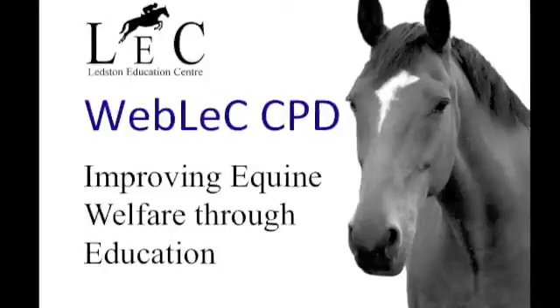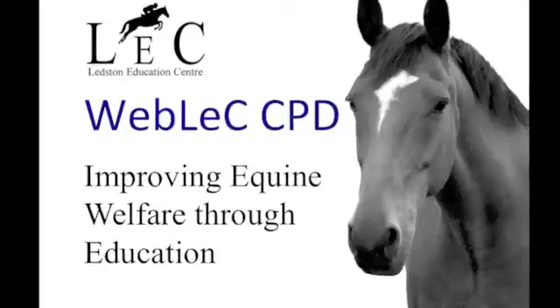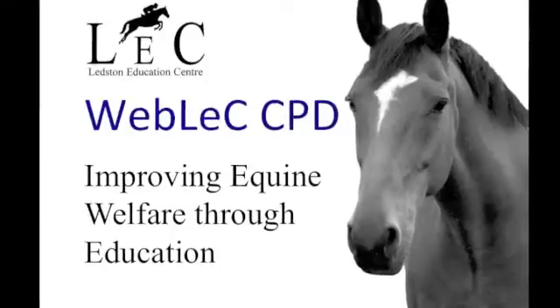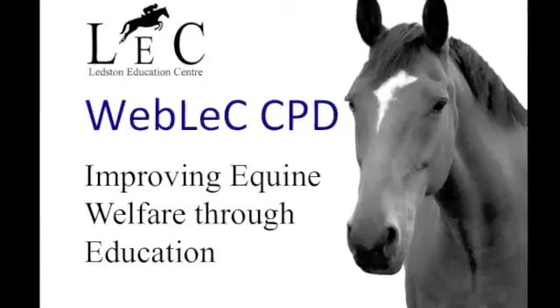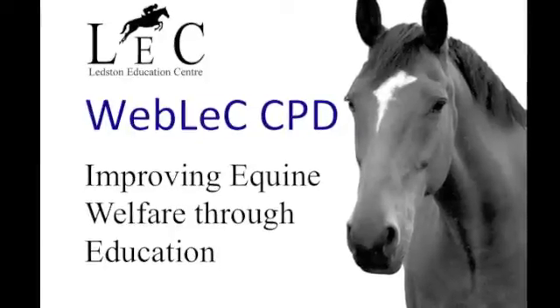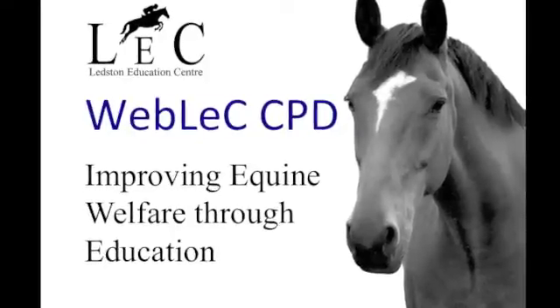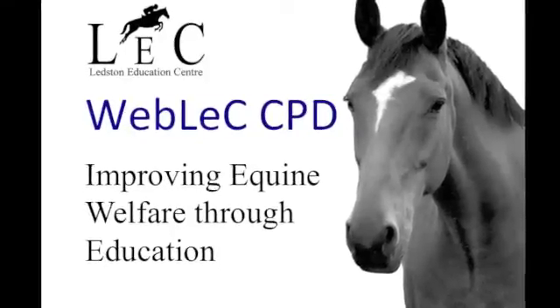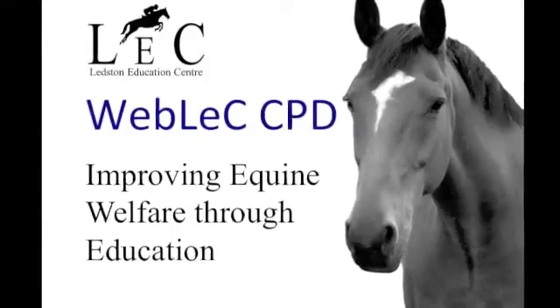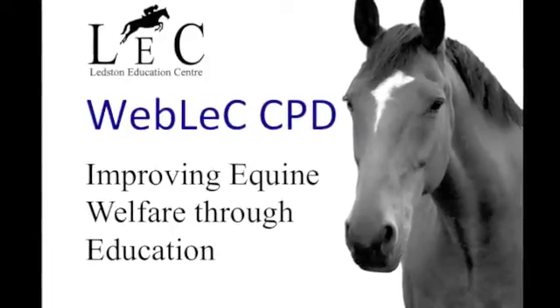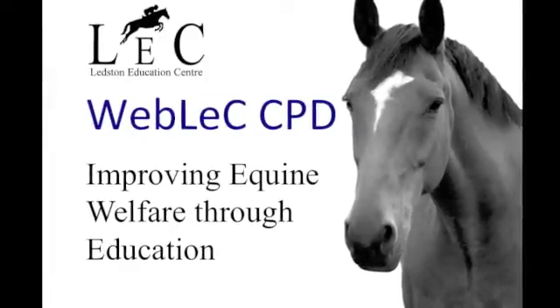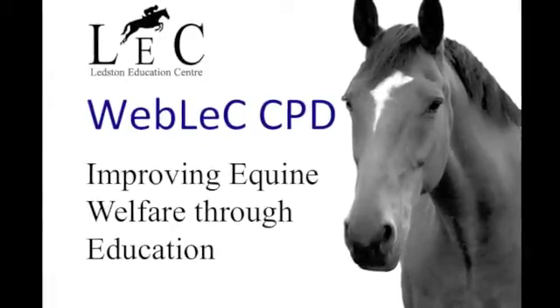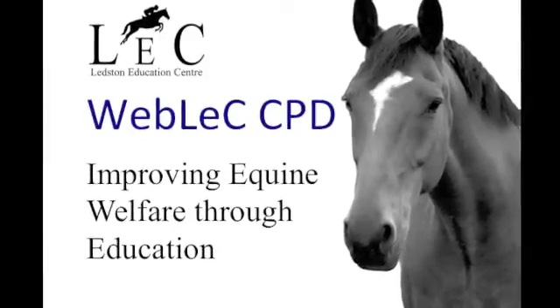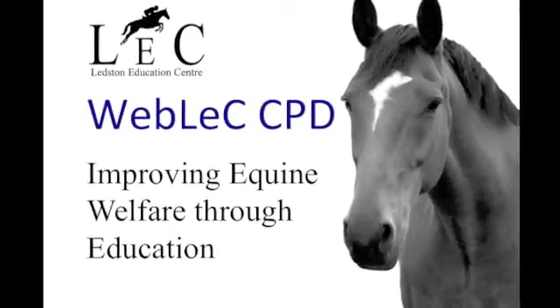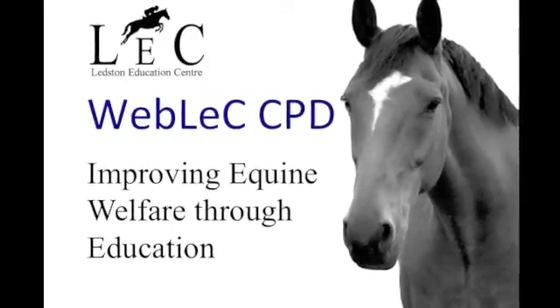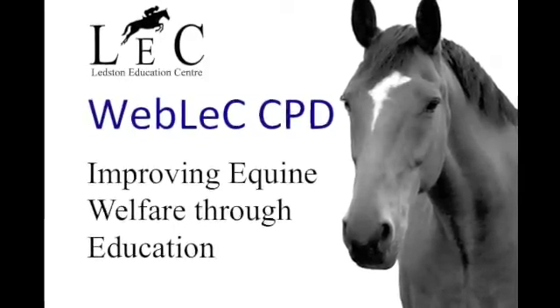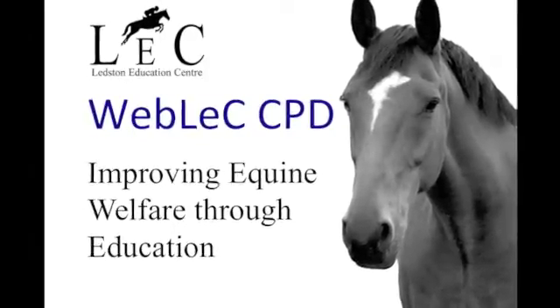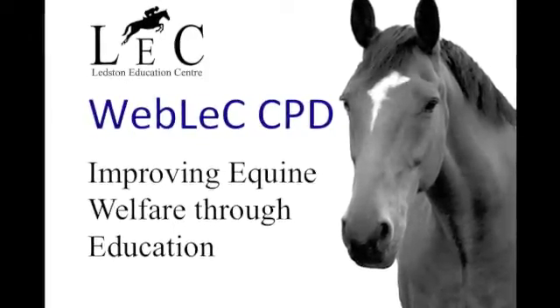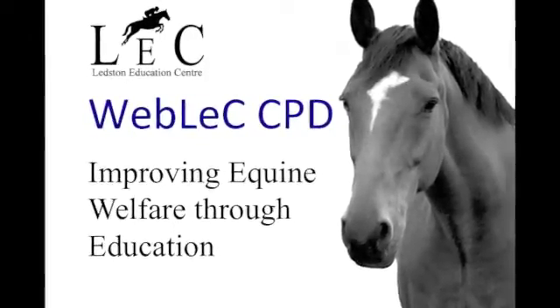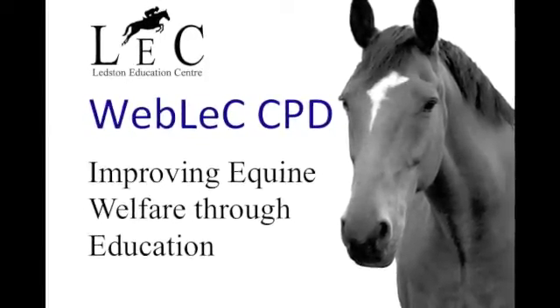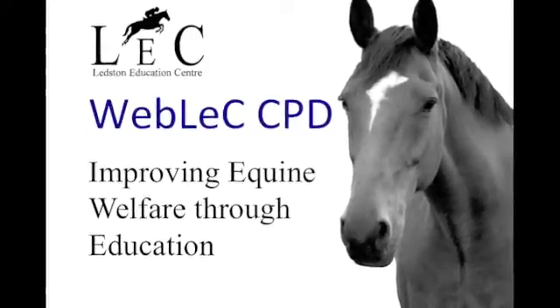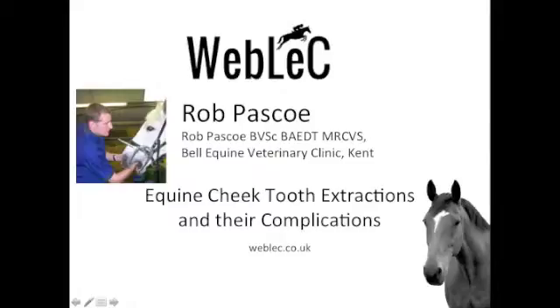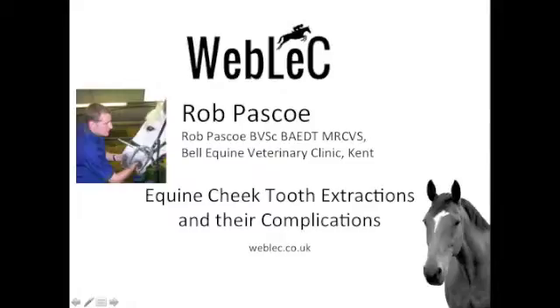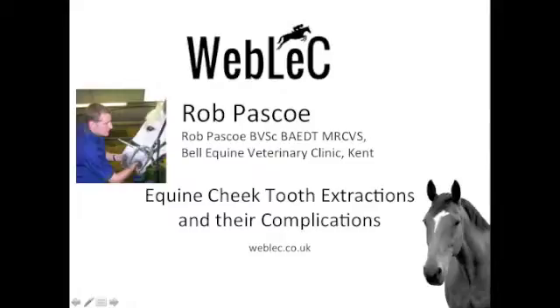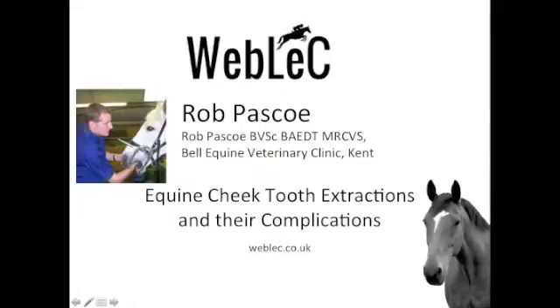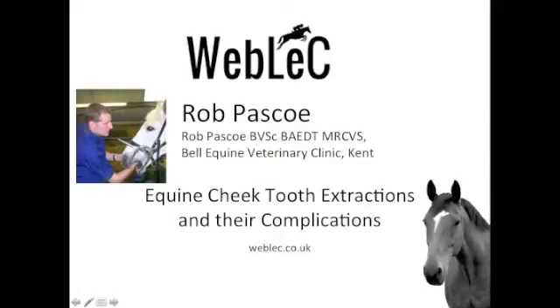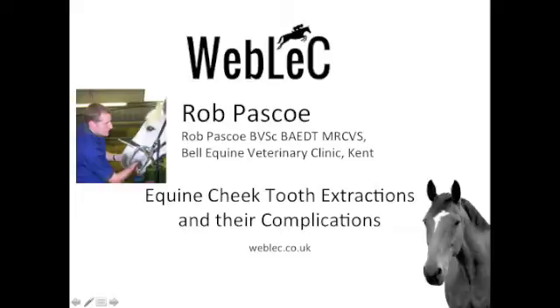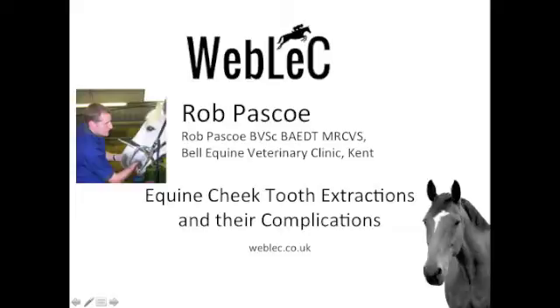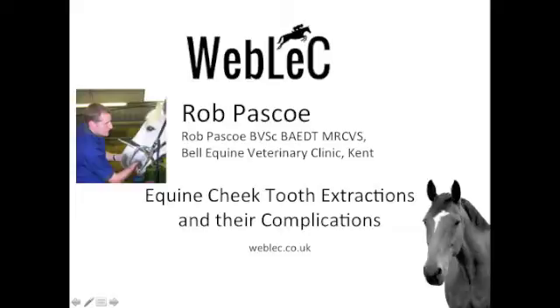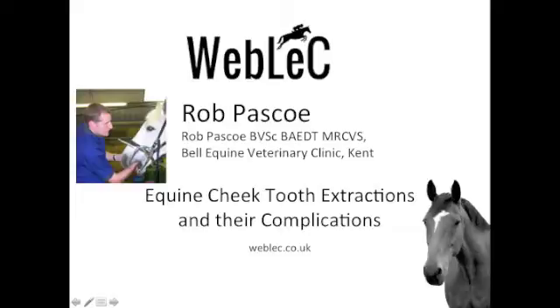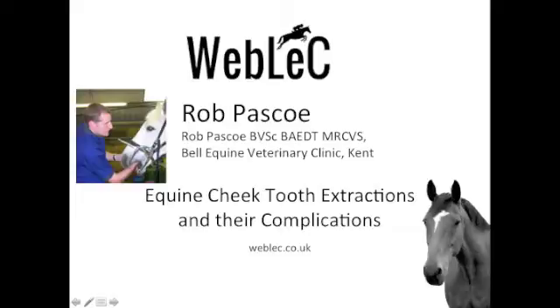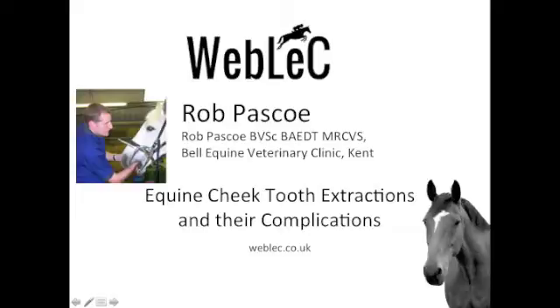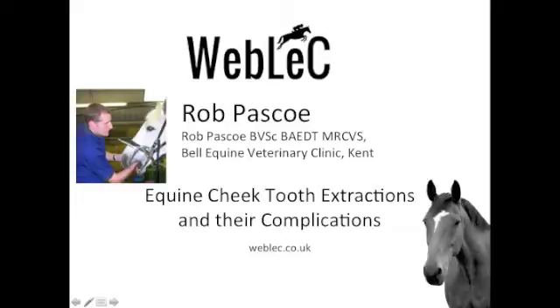With Webleq, you get direct access to top experts in equine medicine and surgery.